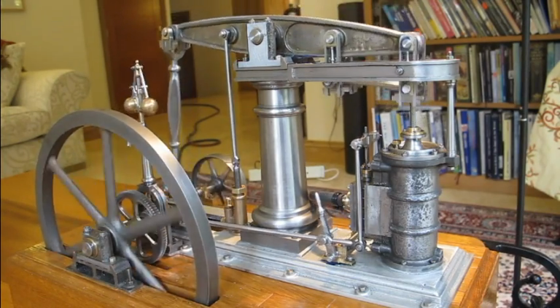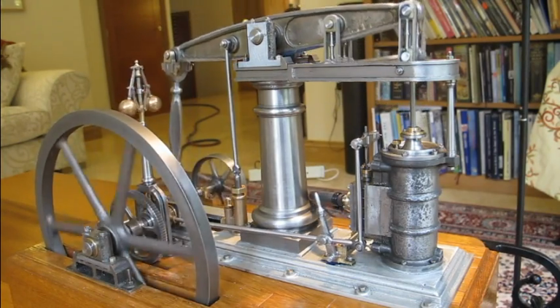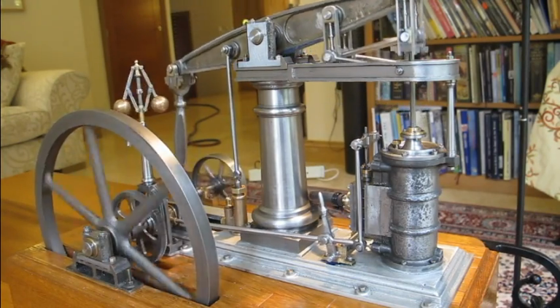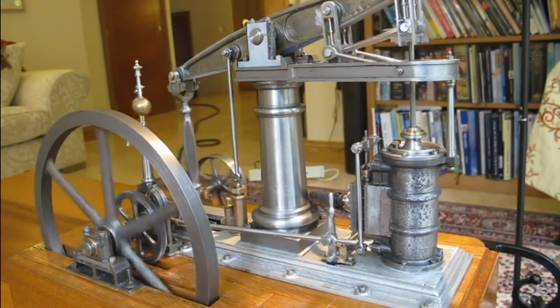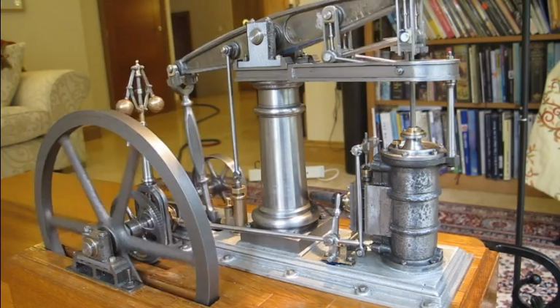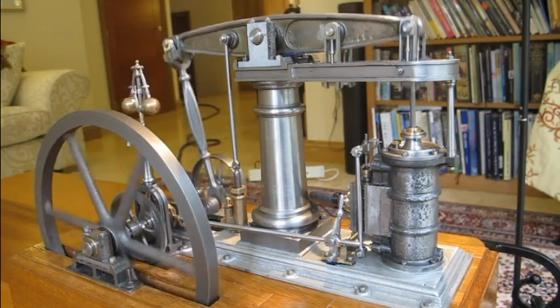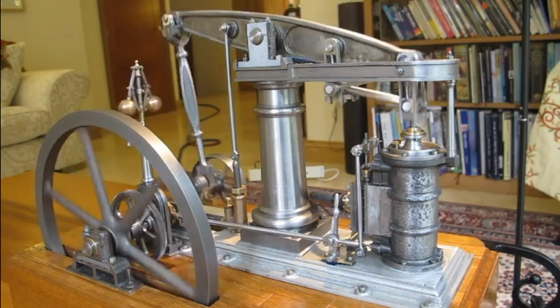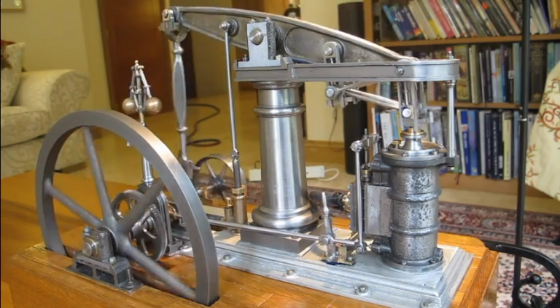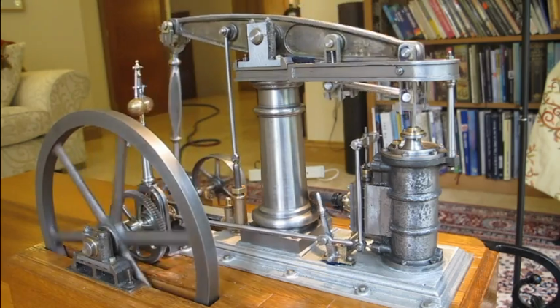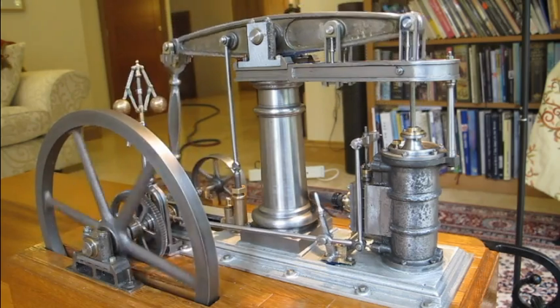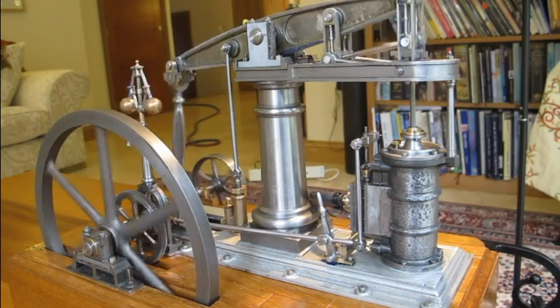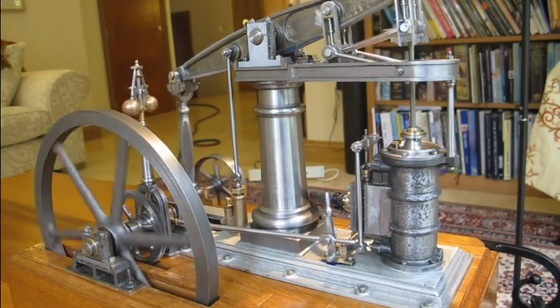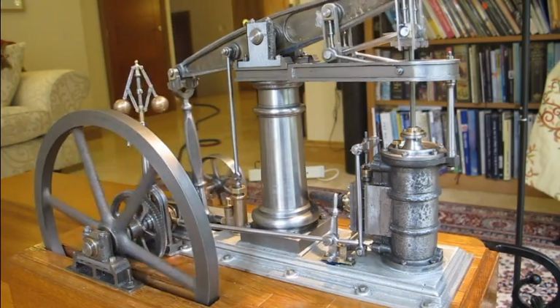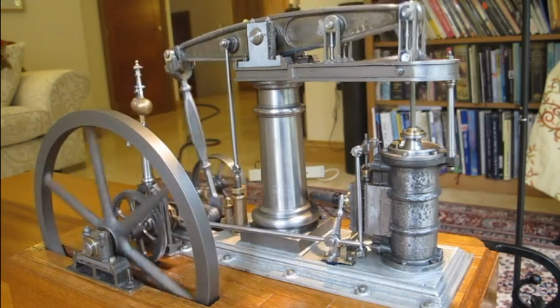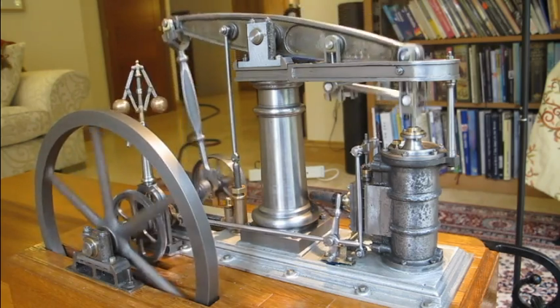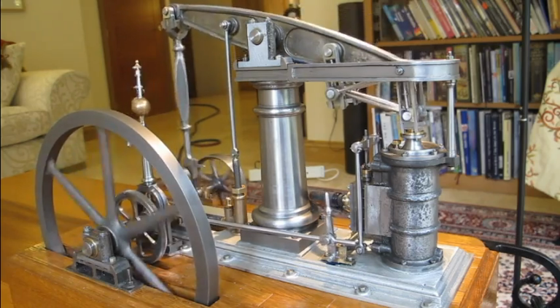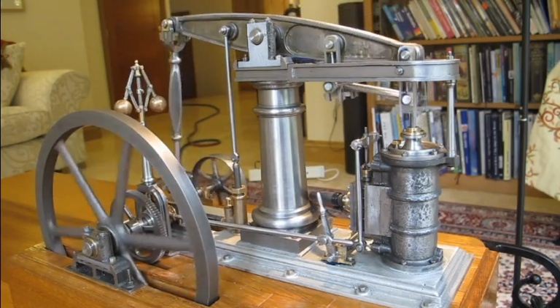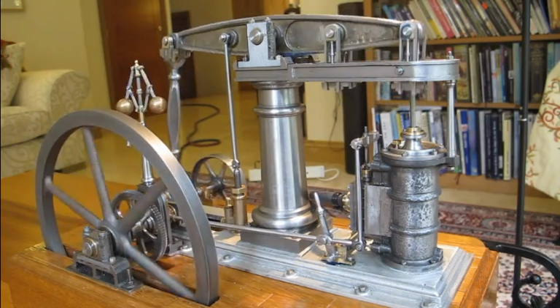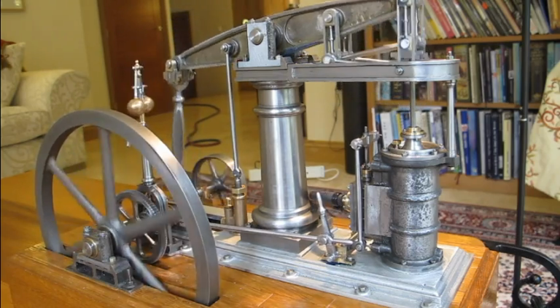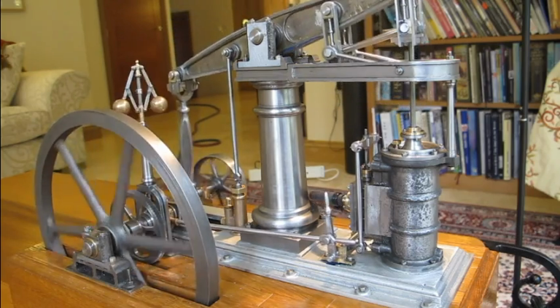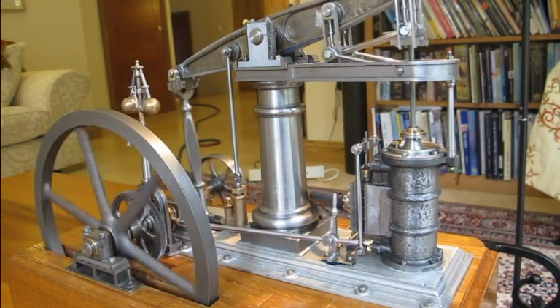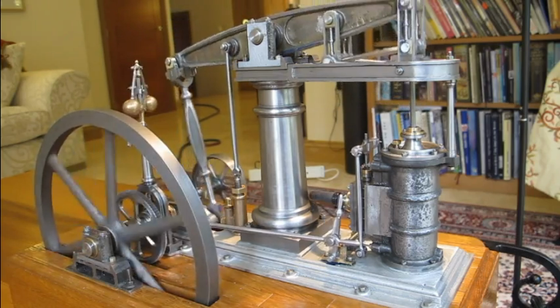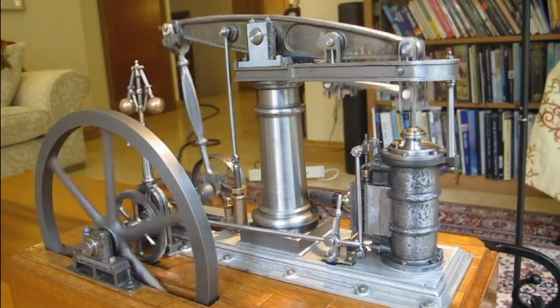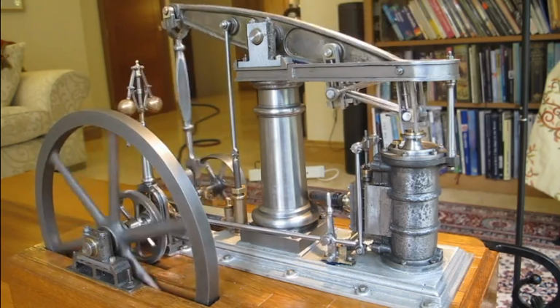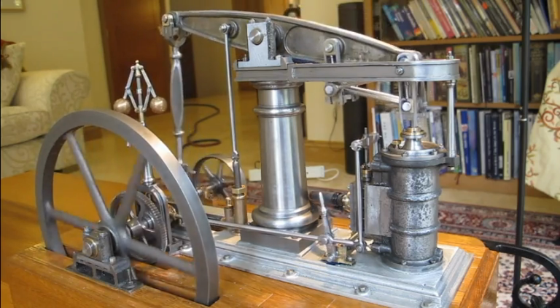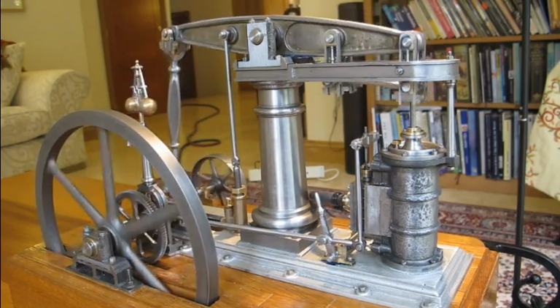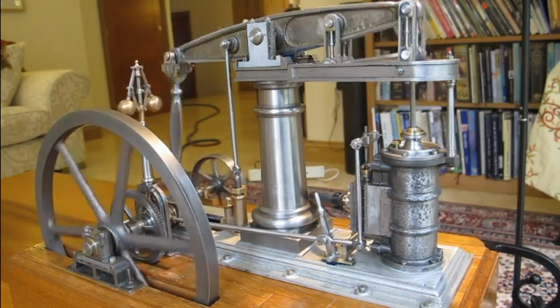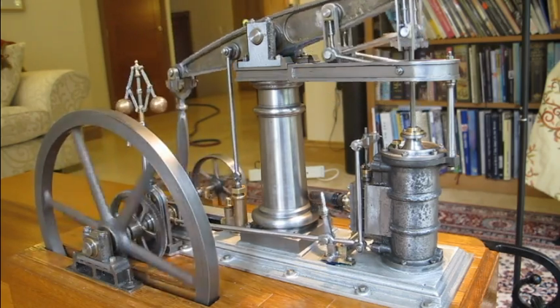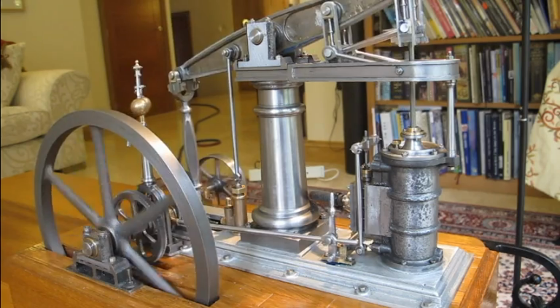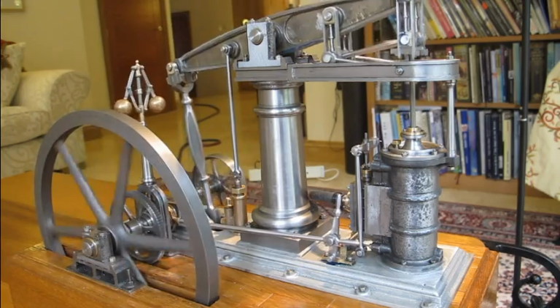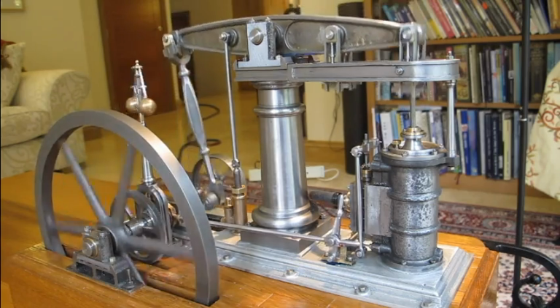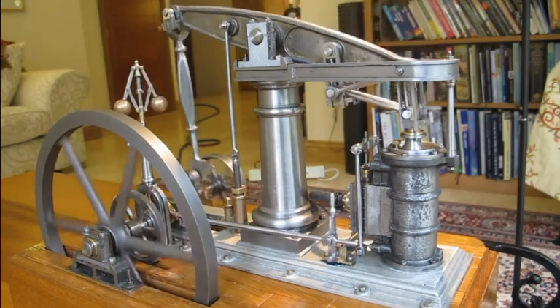The next job I've got on the engine now is to paint it and also have a bit more of a clean up on the castings.